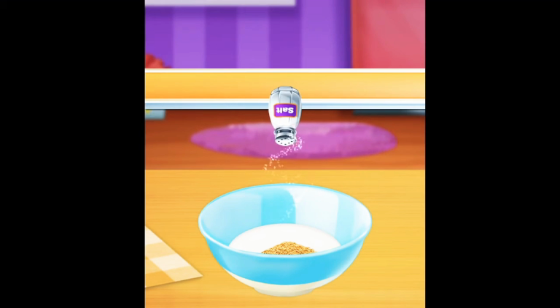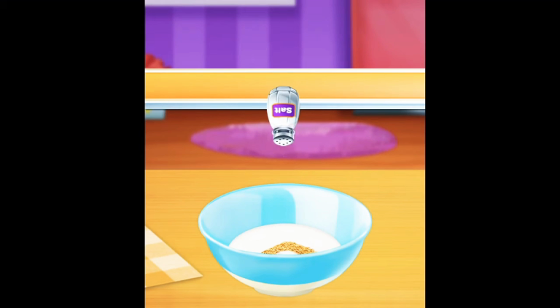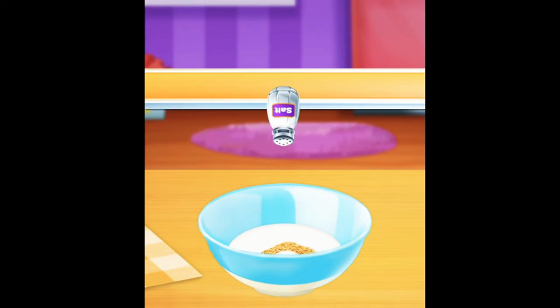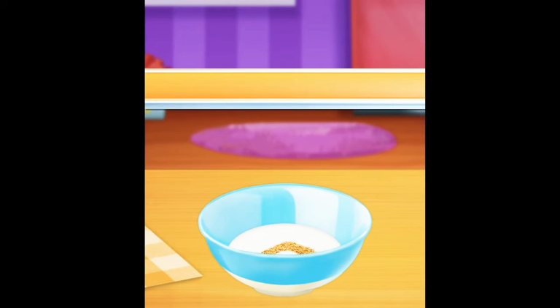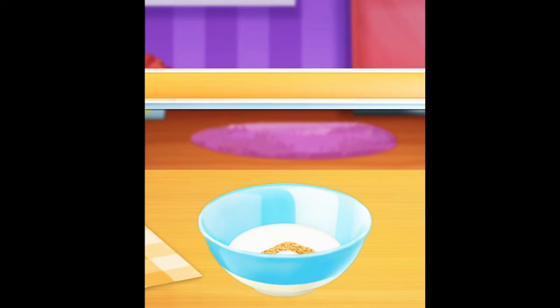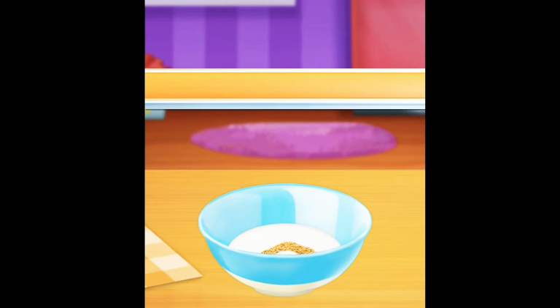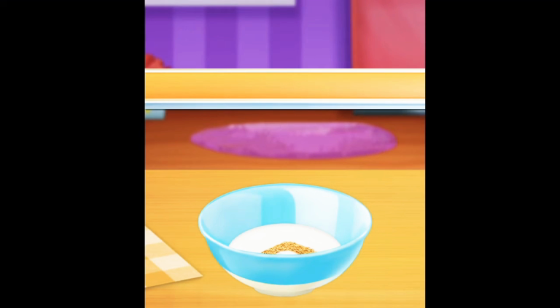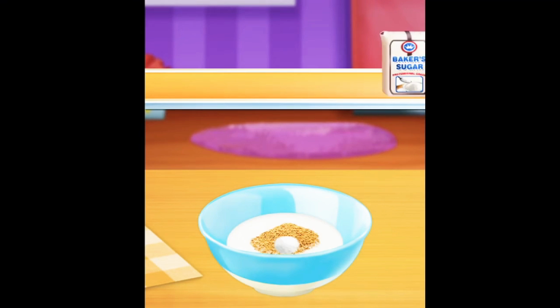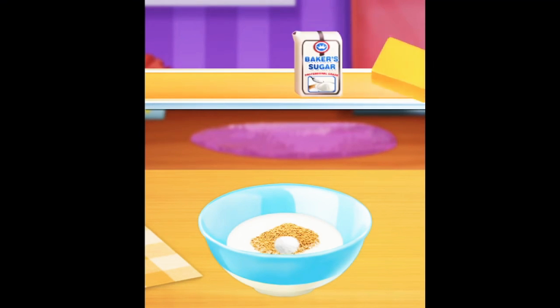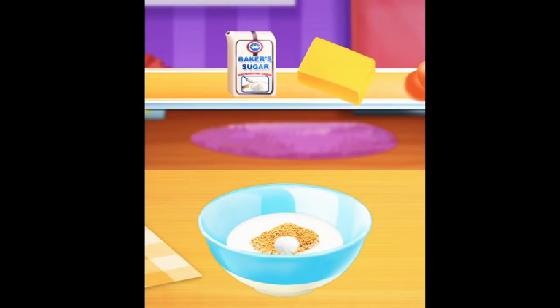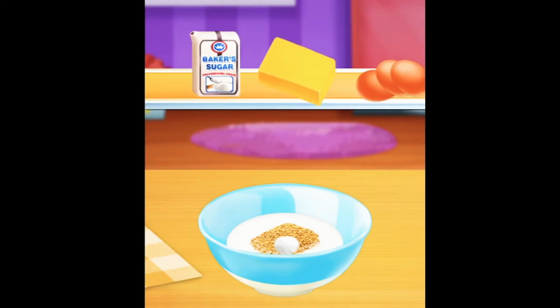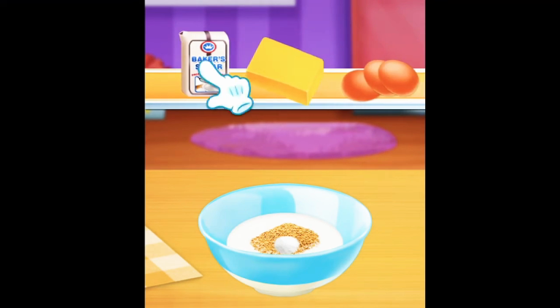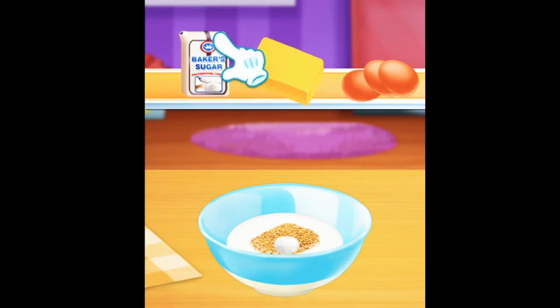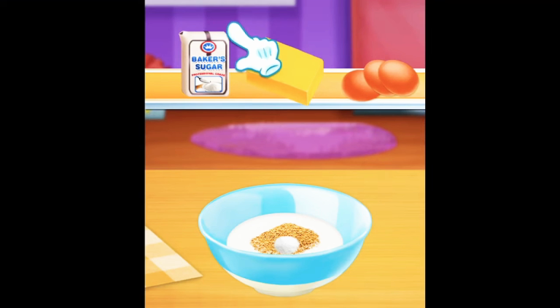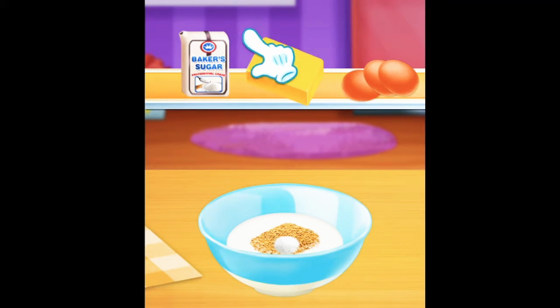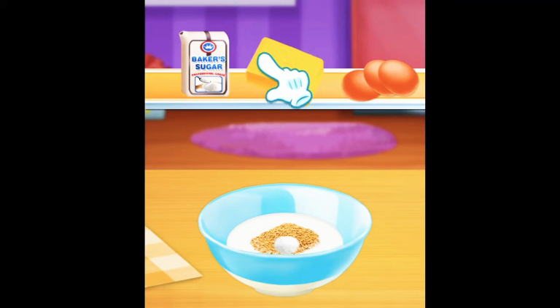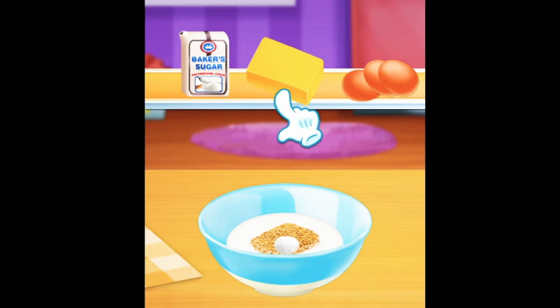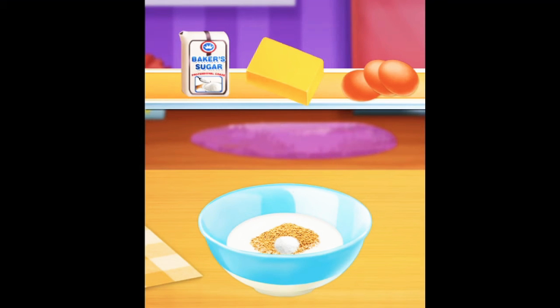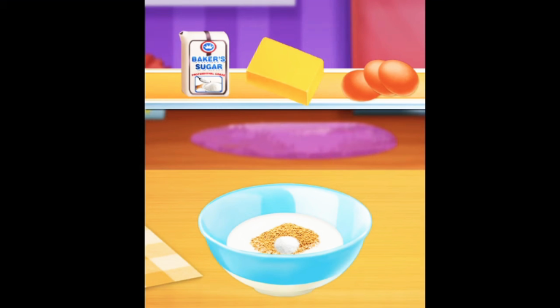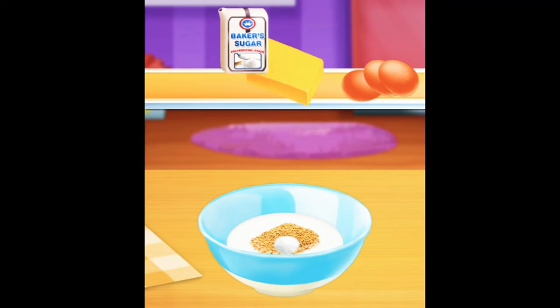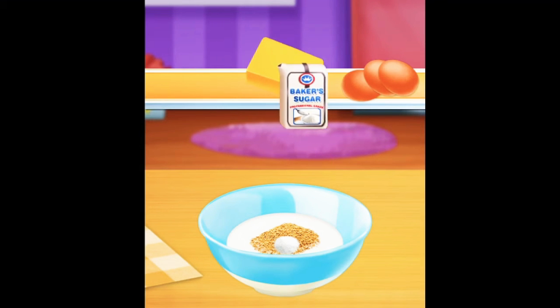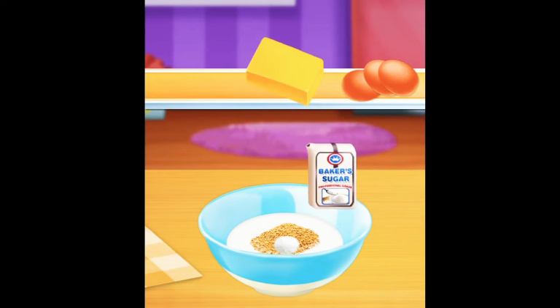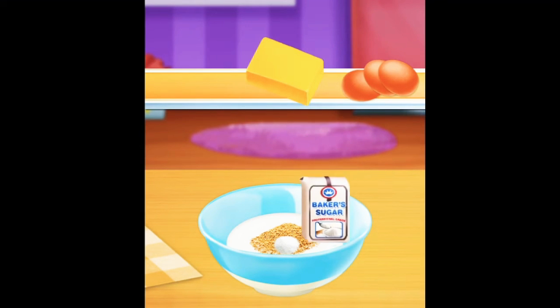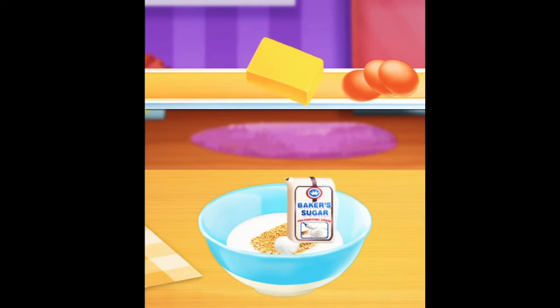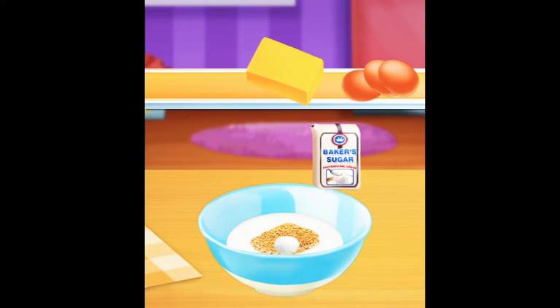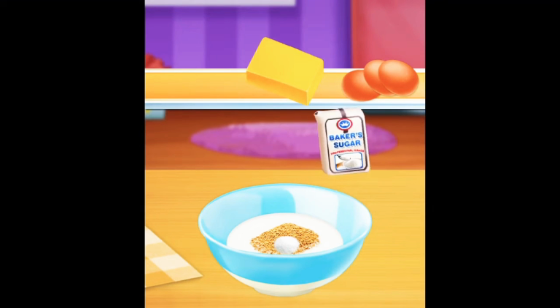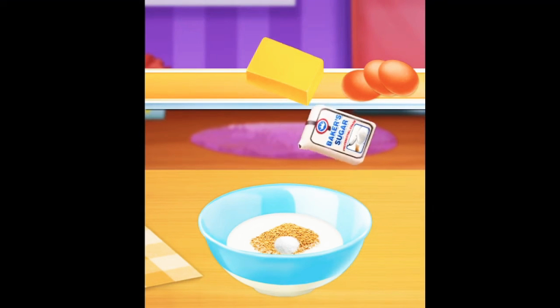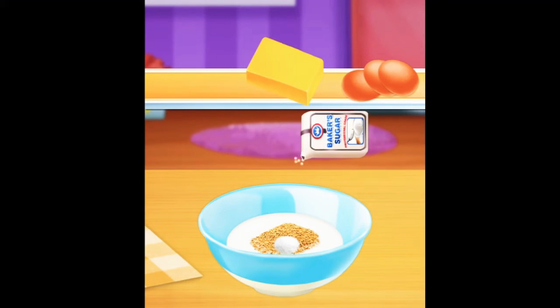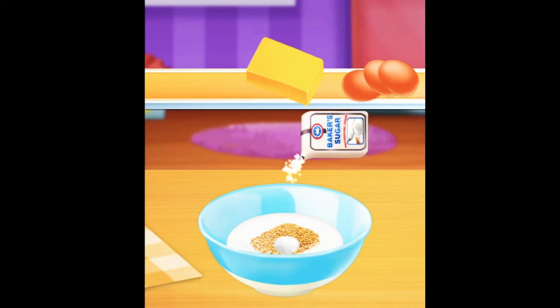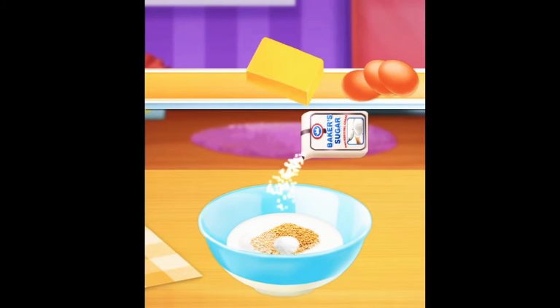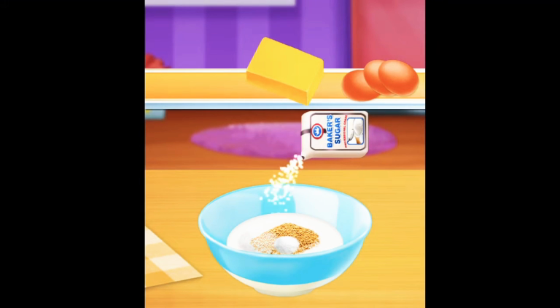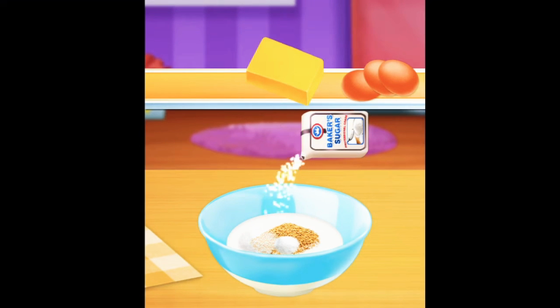Then I take sugar, 200g butter, and 3 eggs.